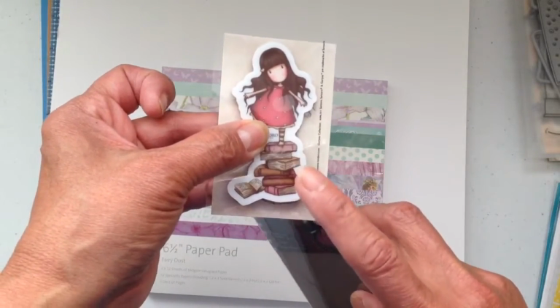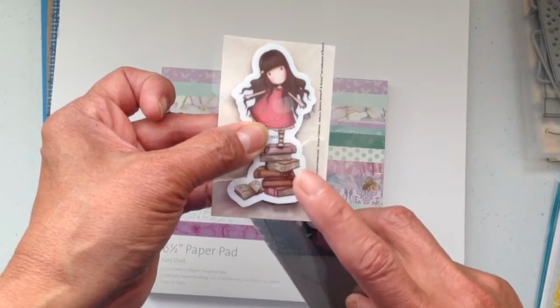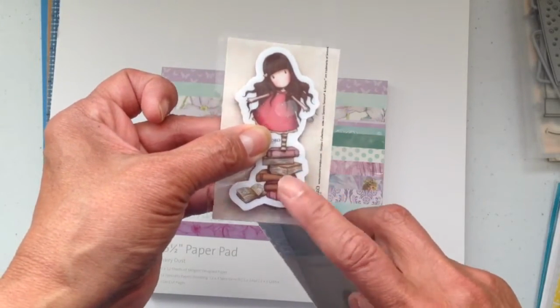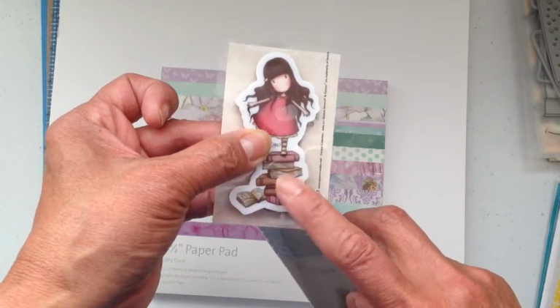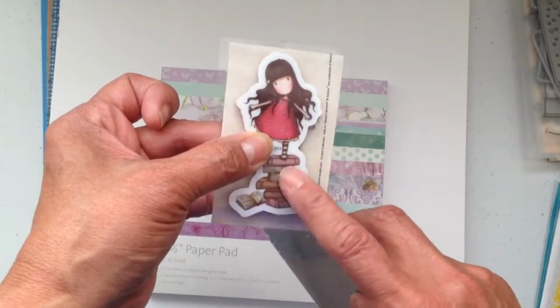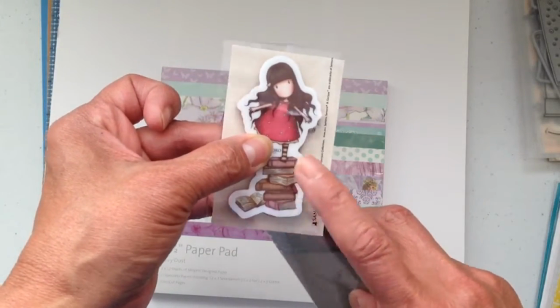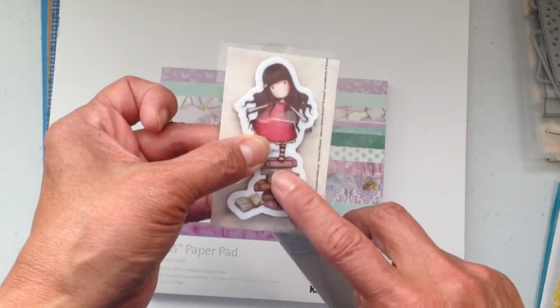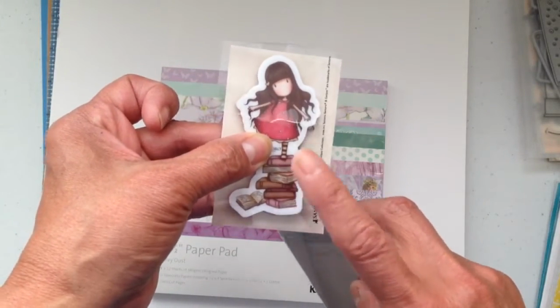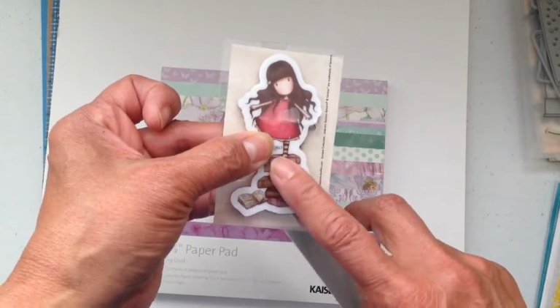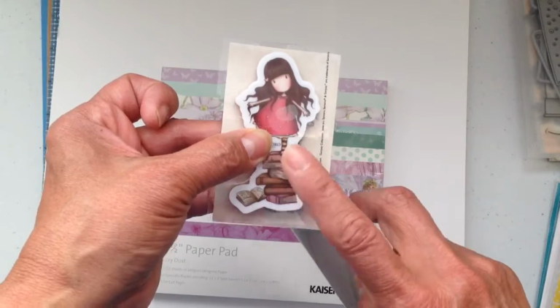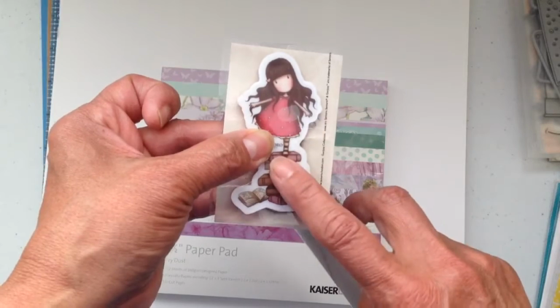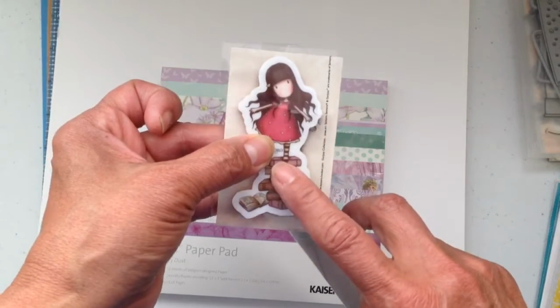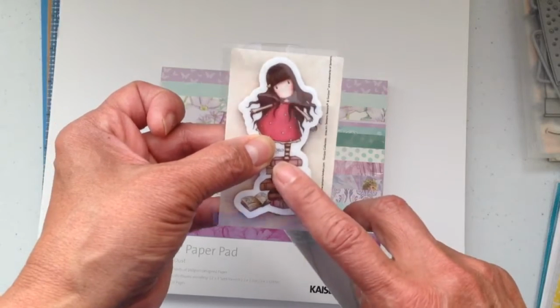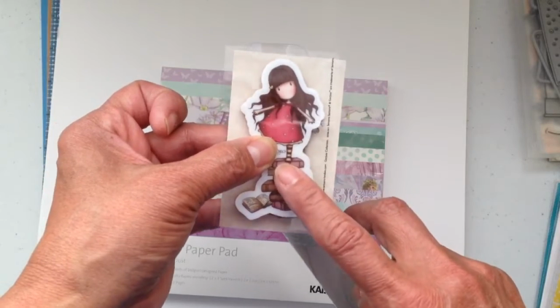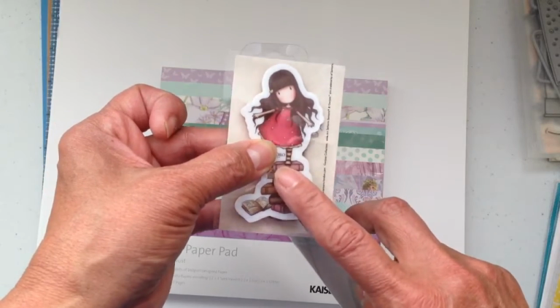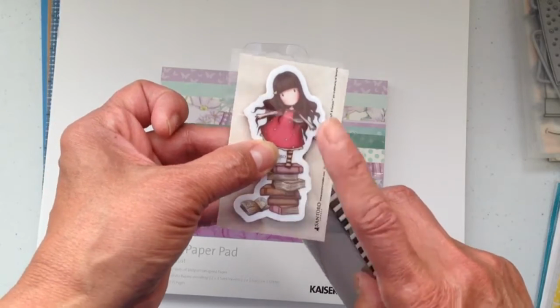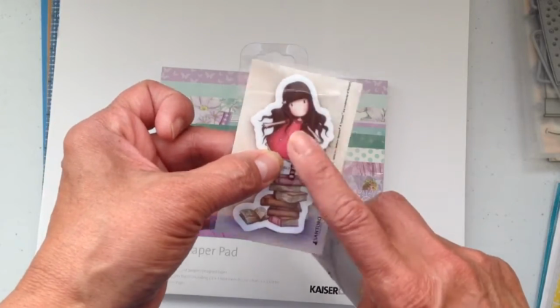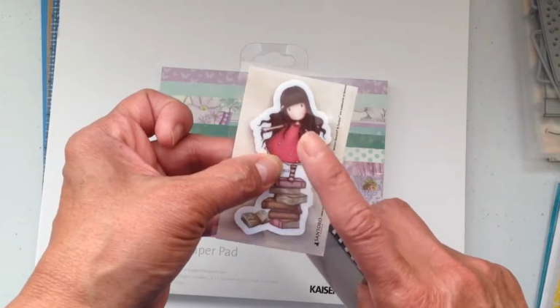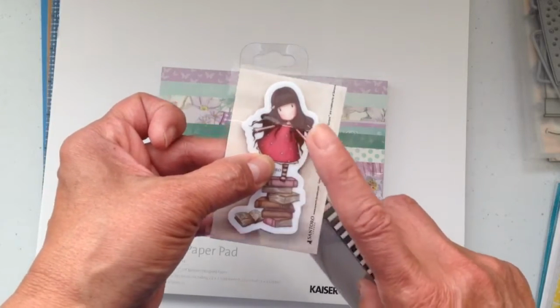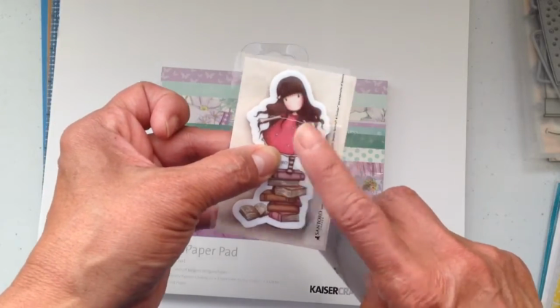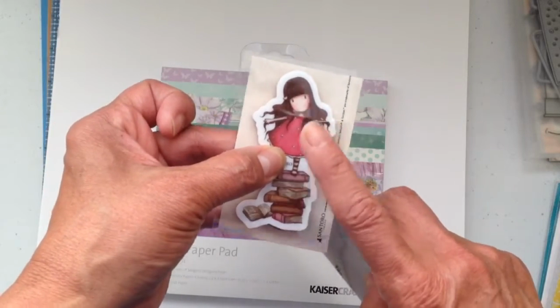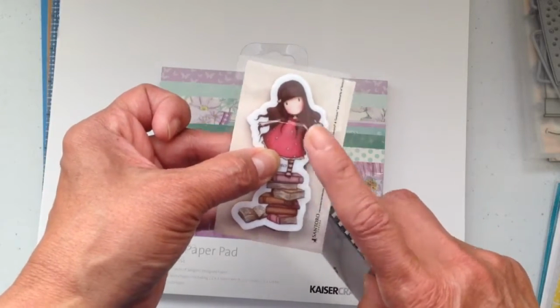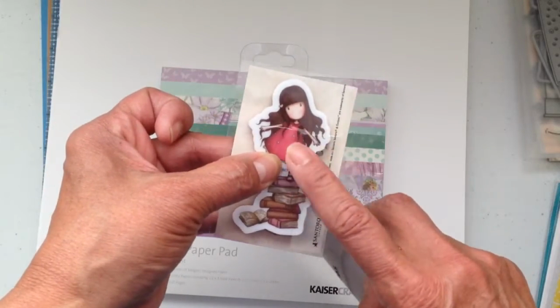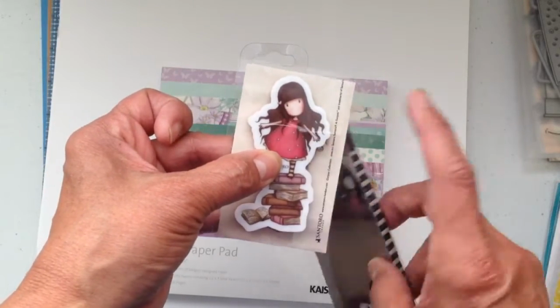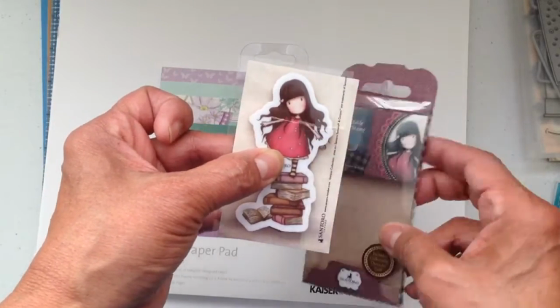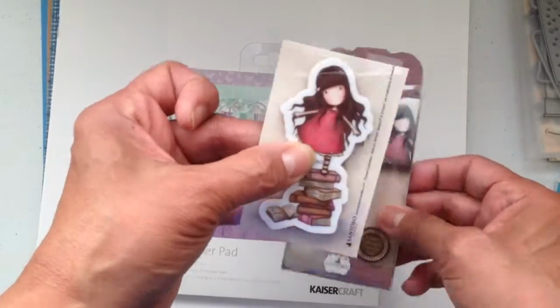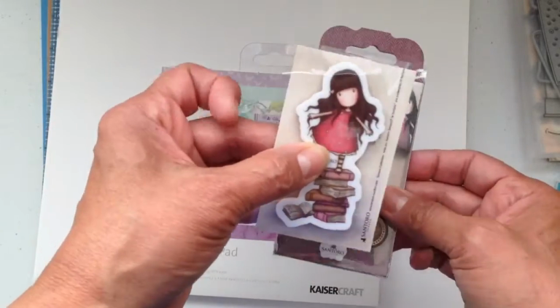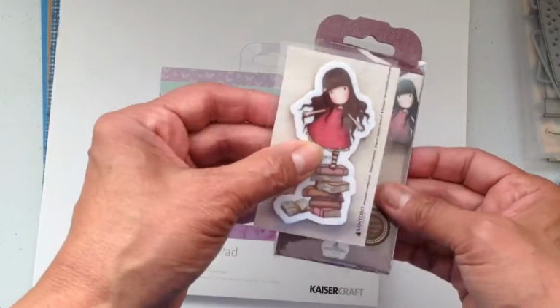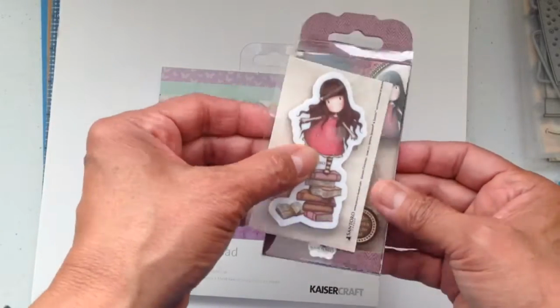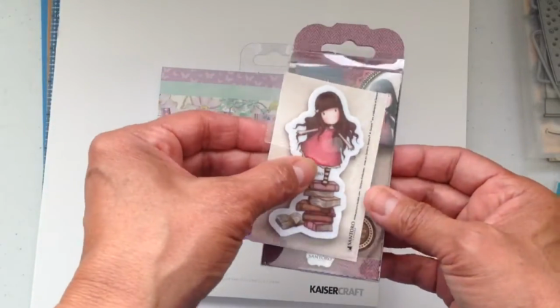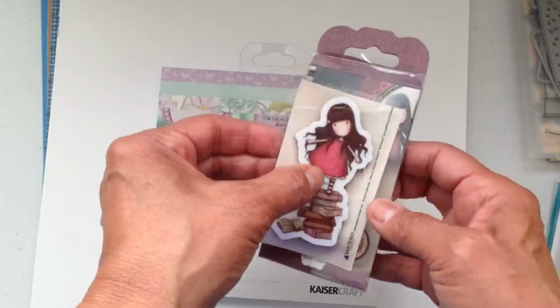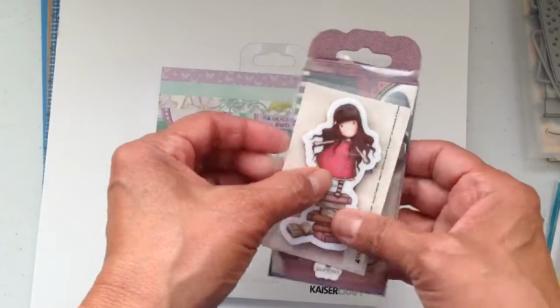The other thing I'm going to do is make bookmarkers out of these, so I'll let you know when I'm finished and I'll show those.